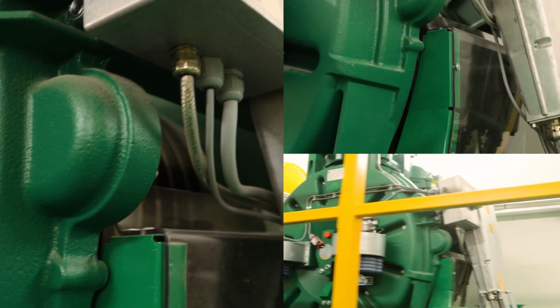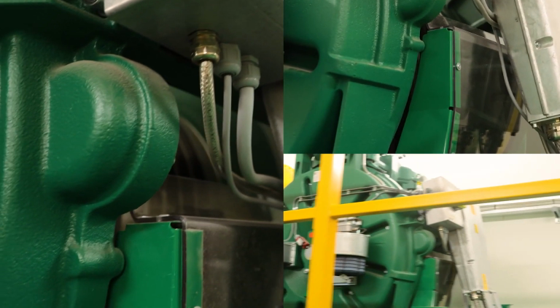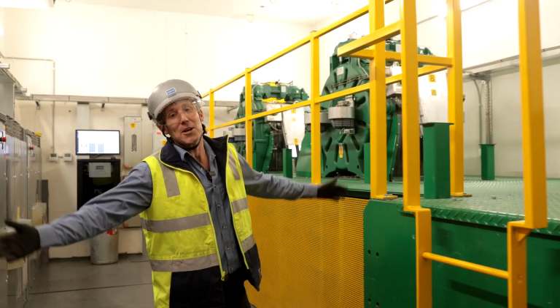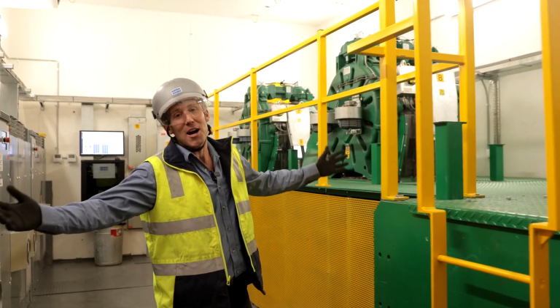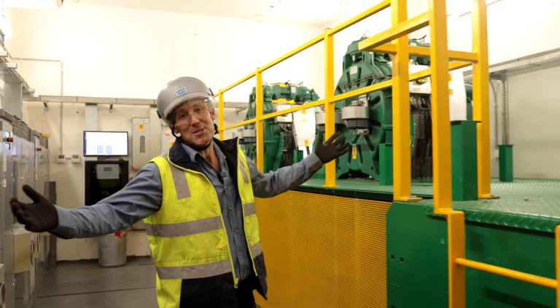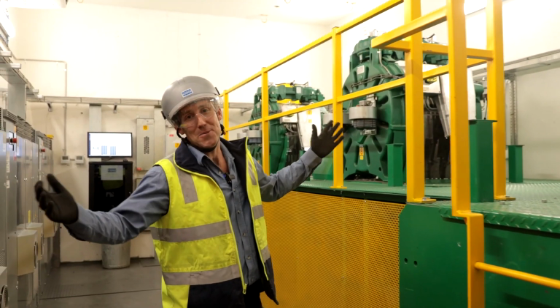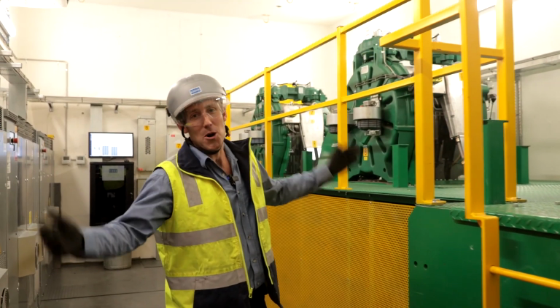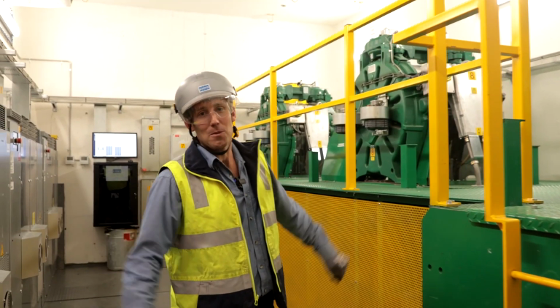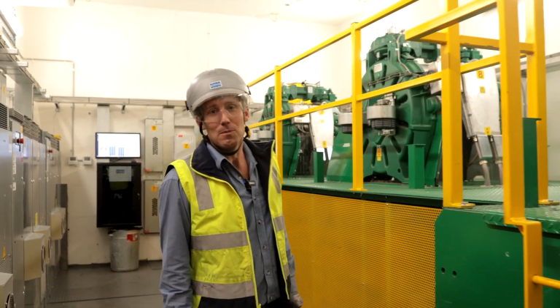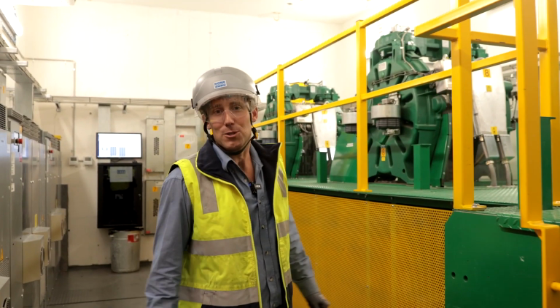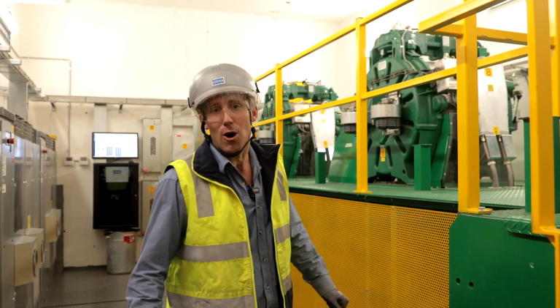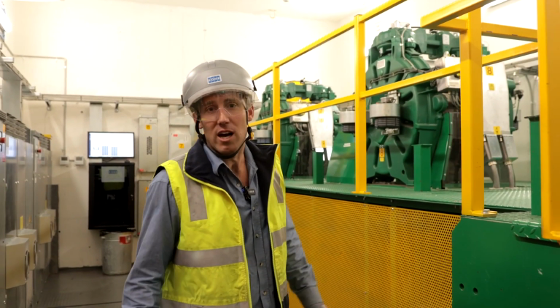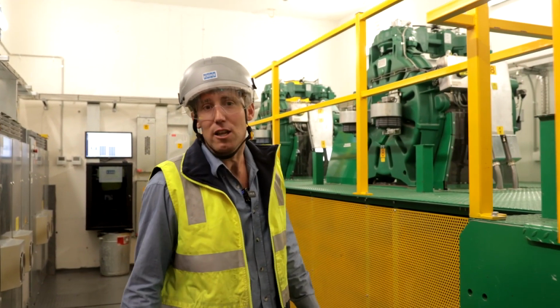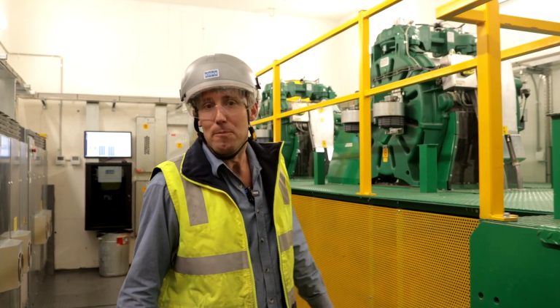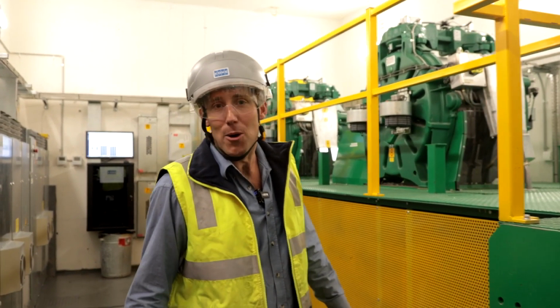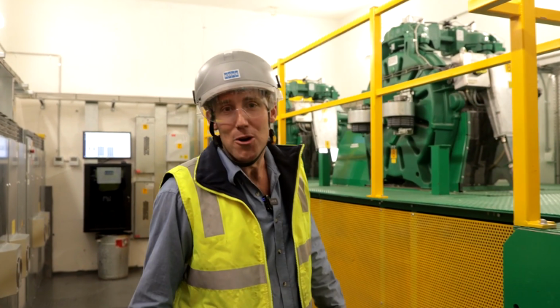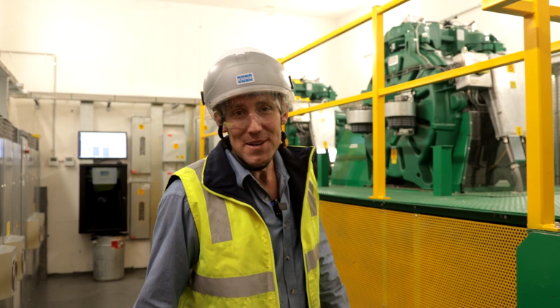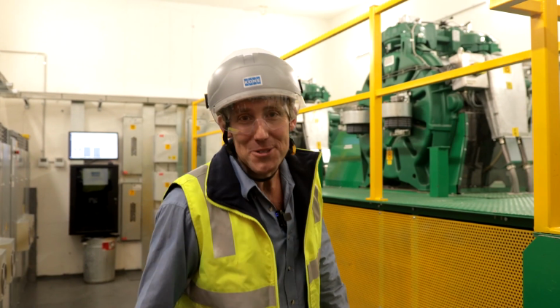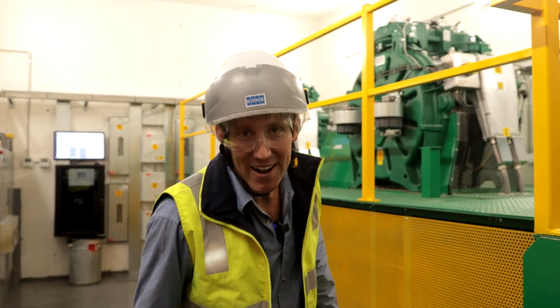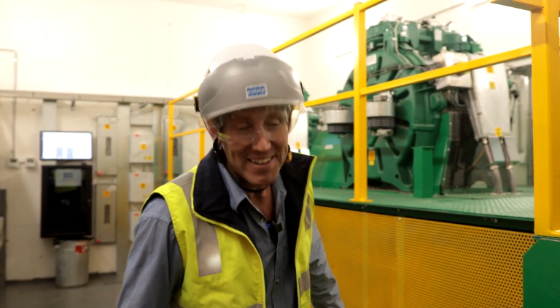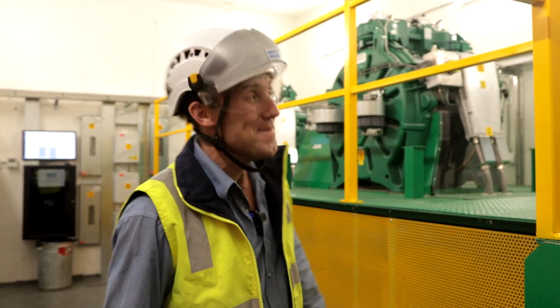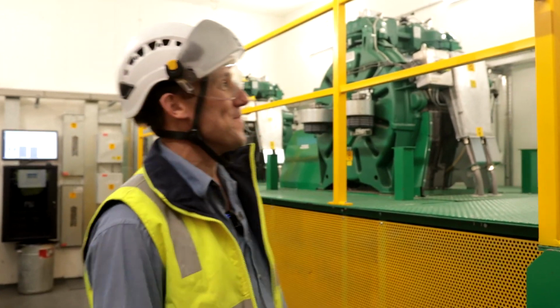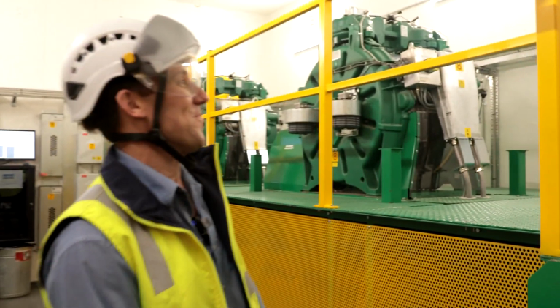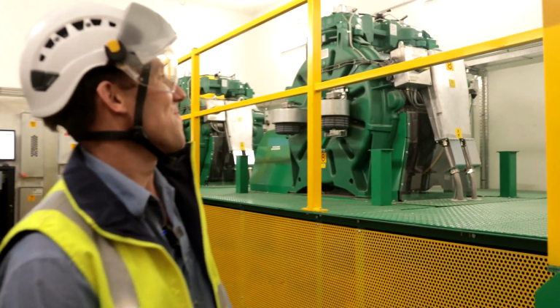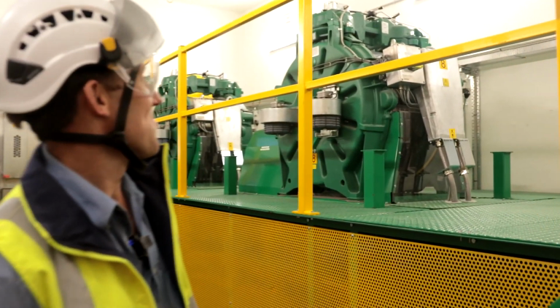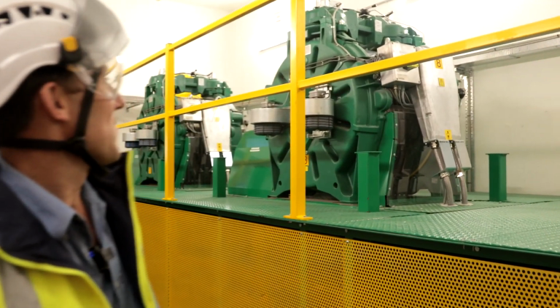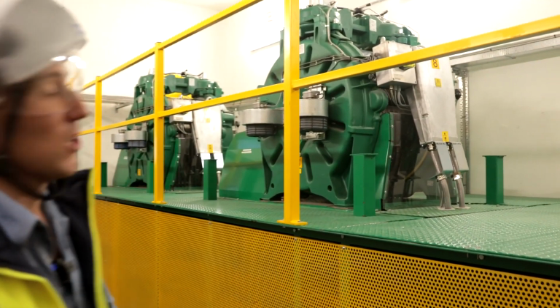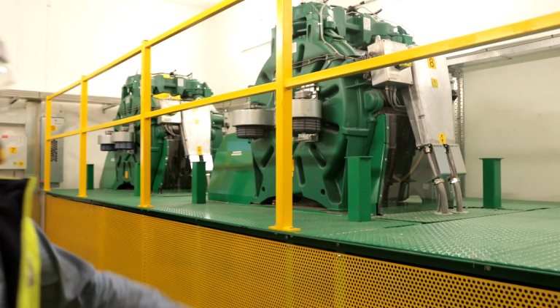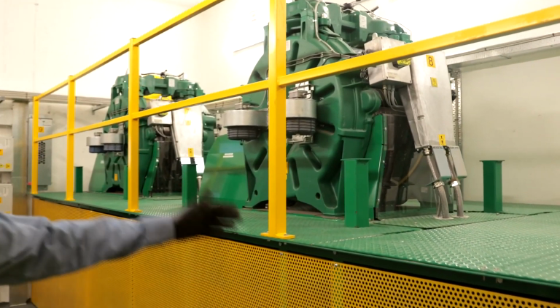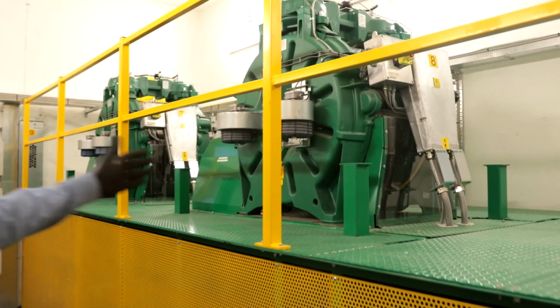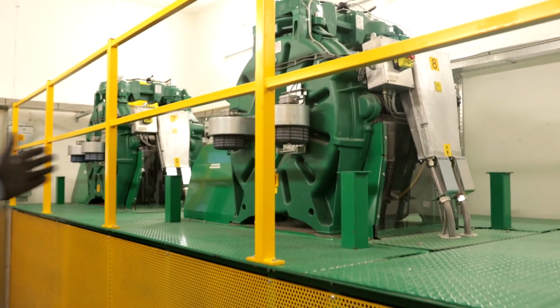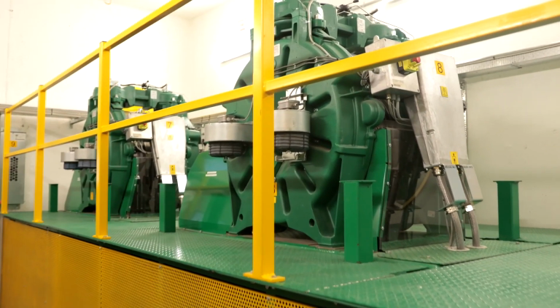Welcome to the highest lift motor room in Australia — Australia 108.